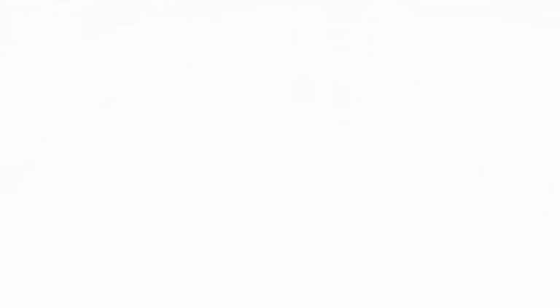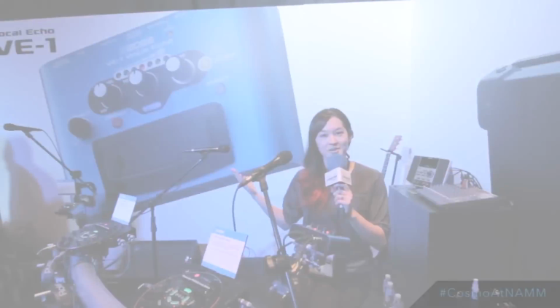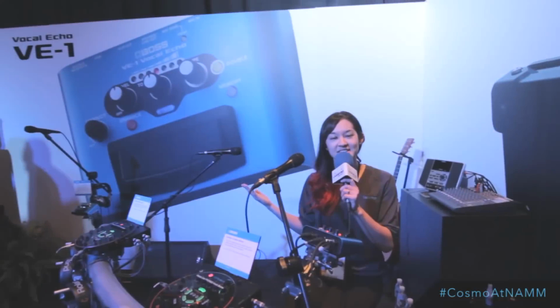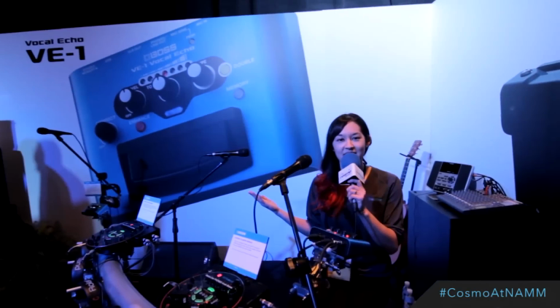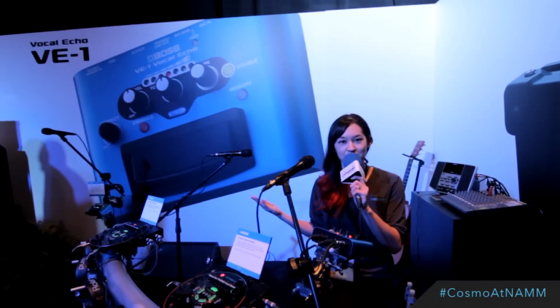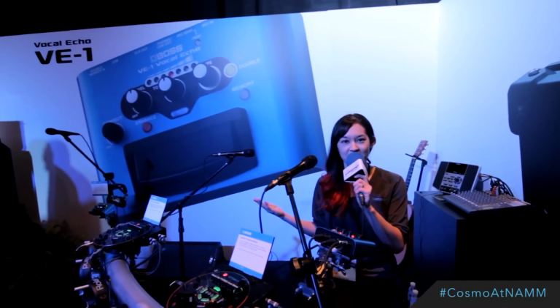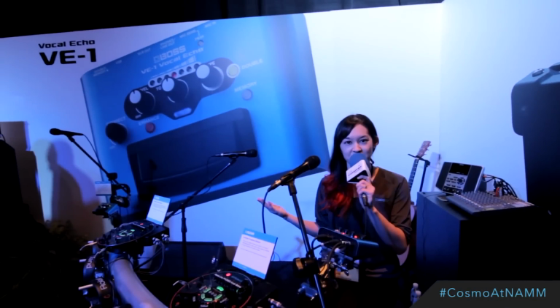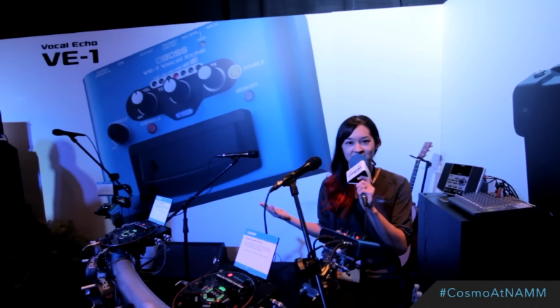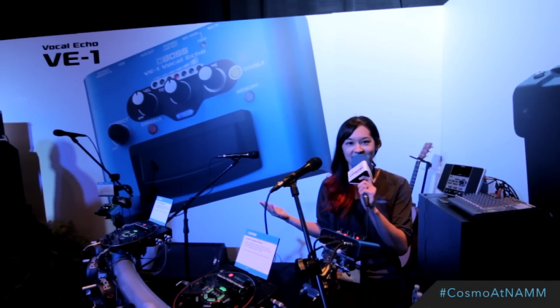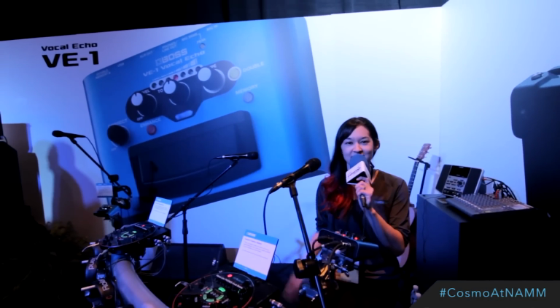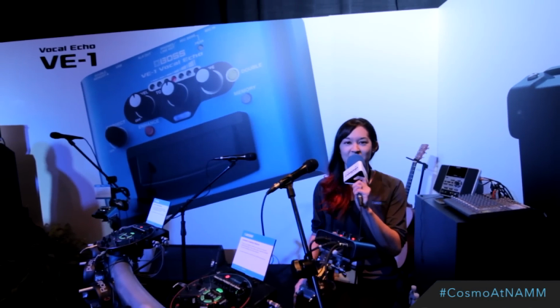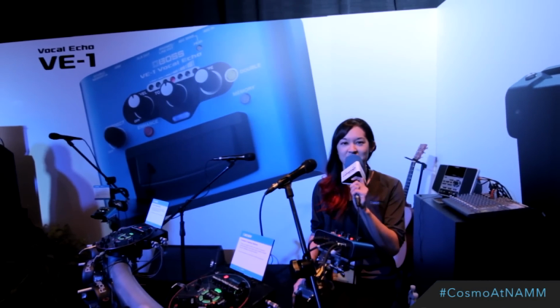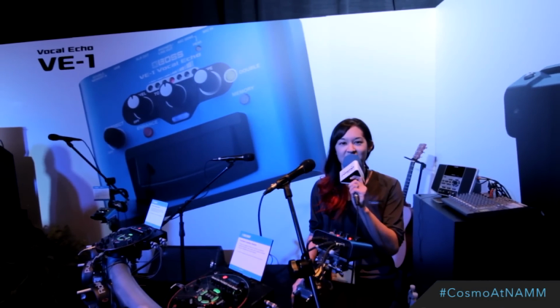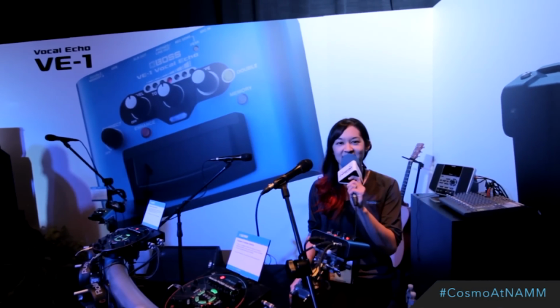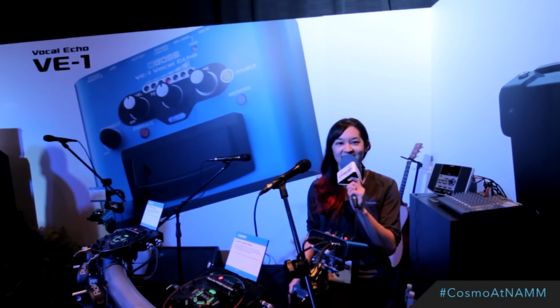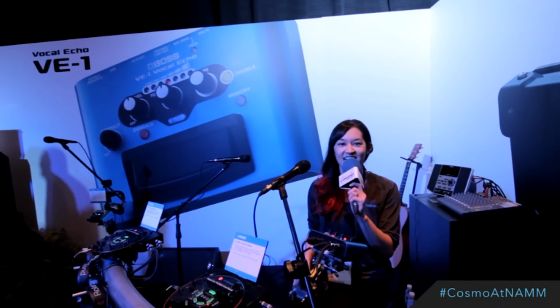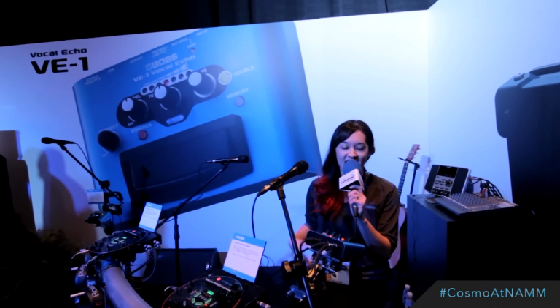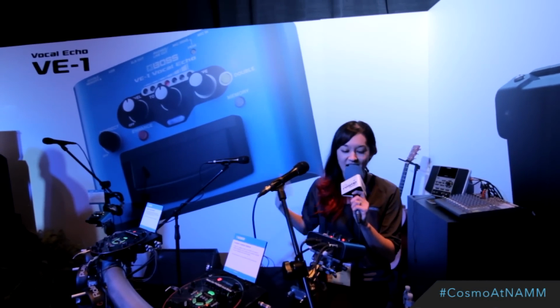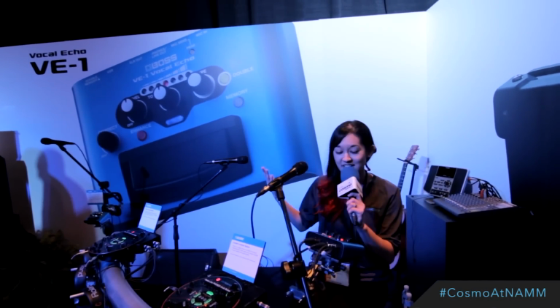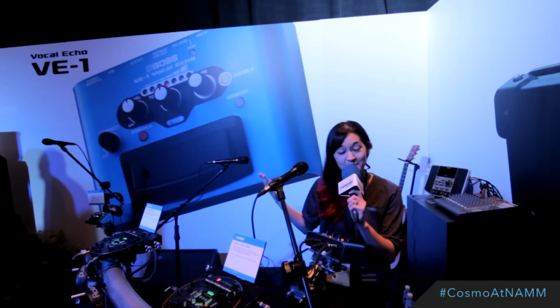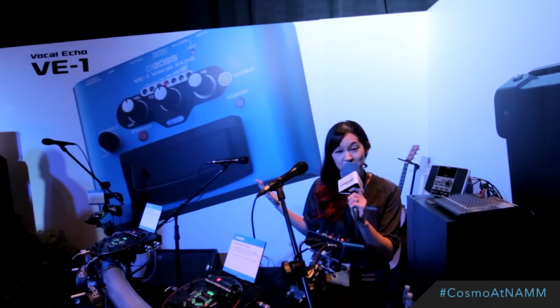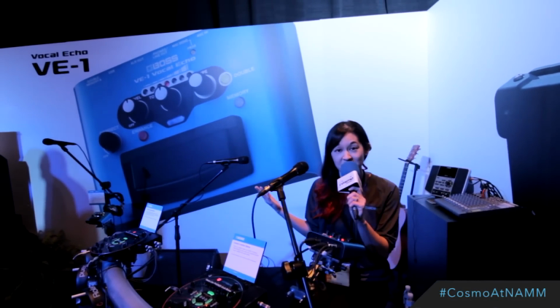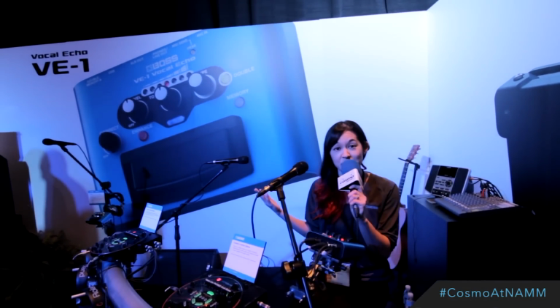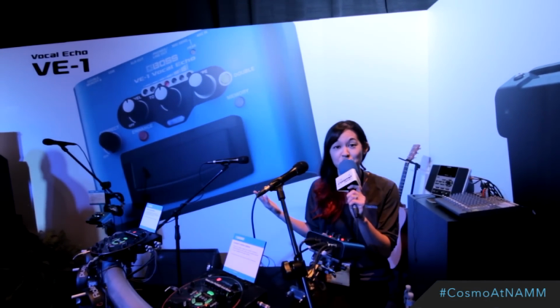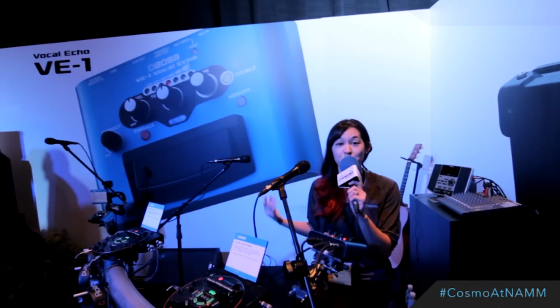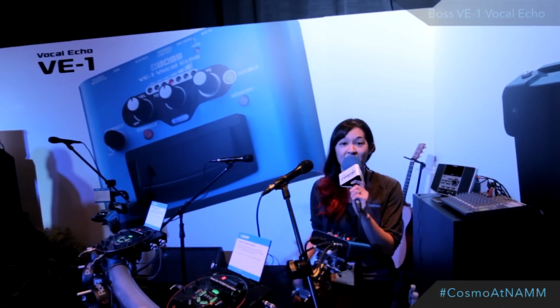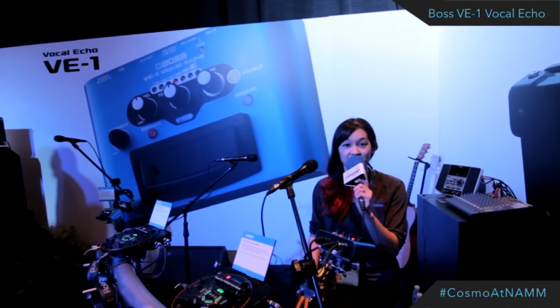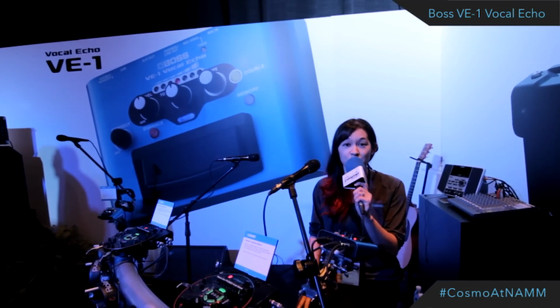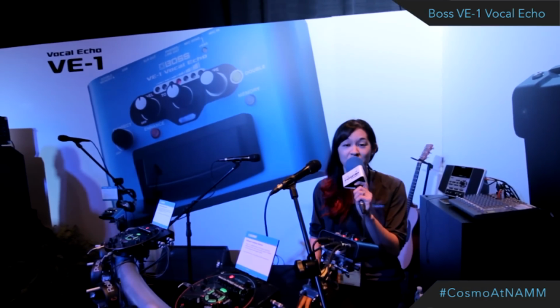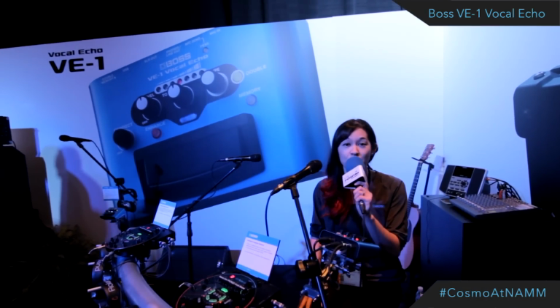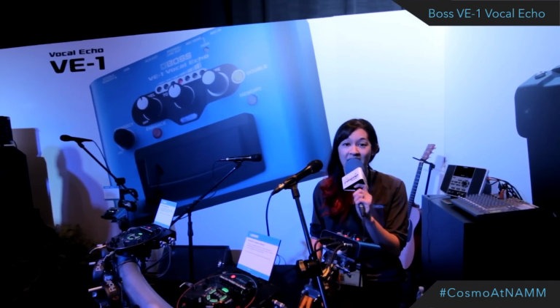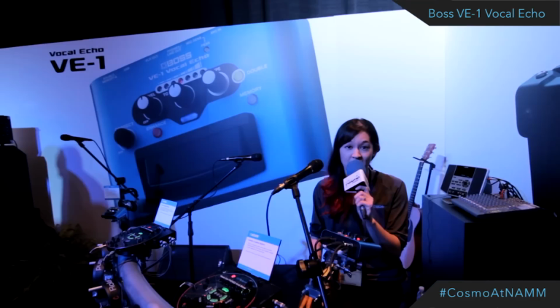Welcome to NAMM 2015. My name is Sarah V. Today I'm demonstrating the new Boss VE-1 Vocal Echo.